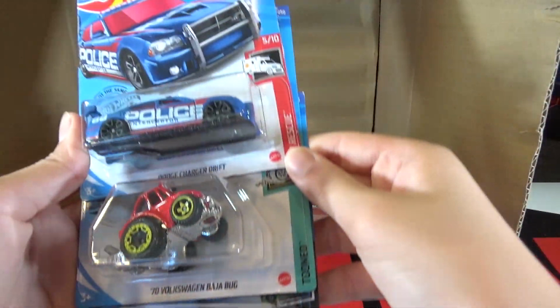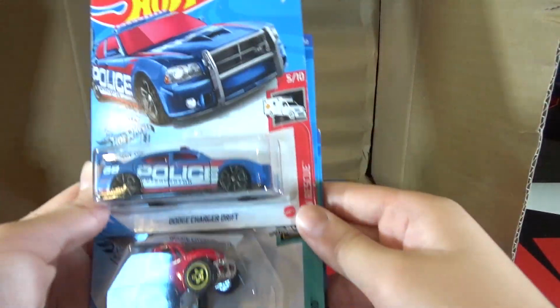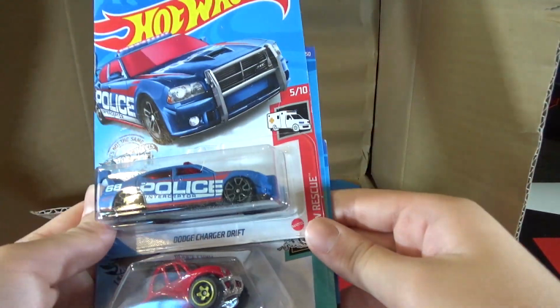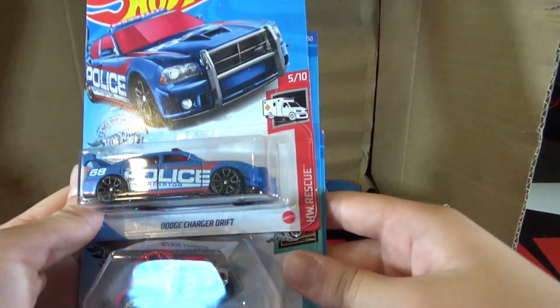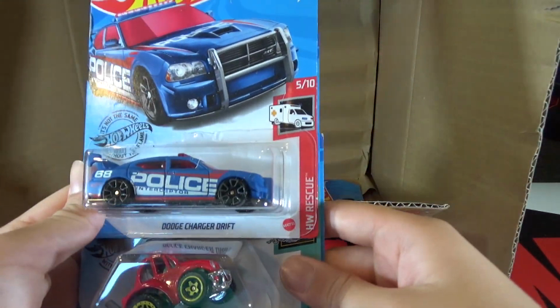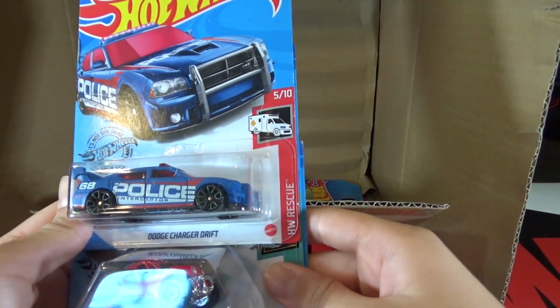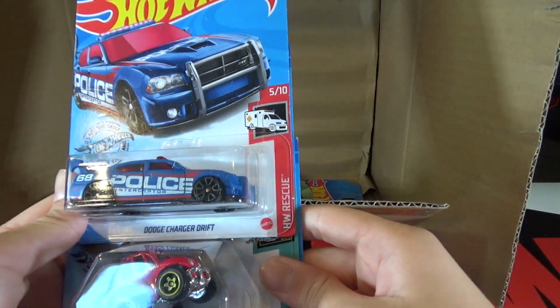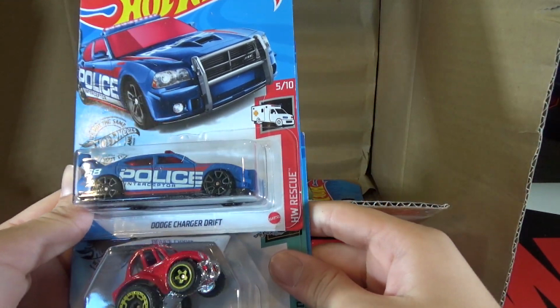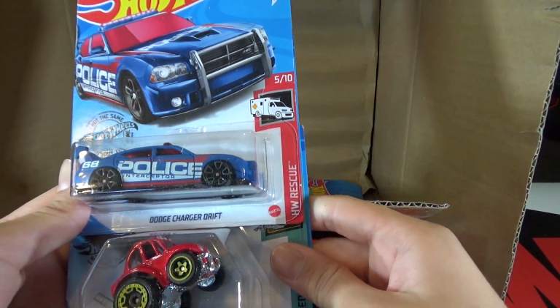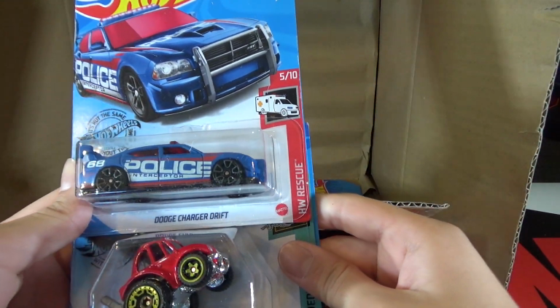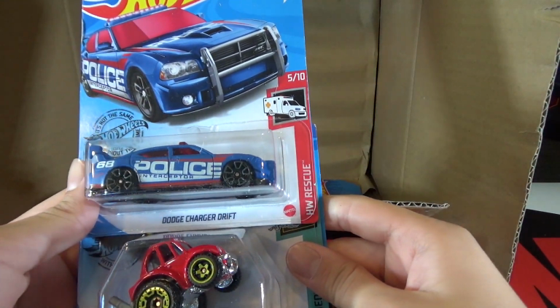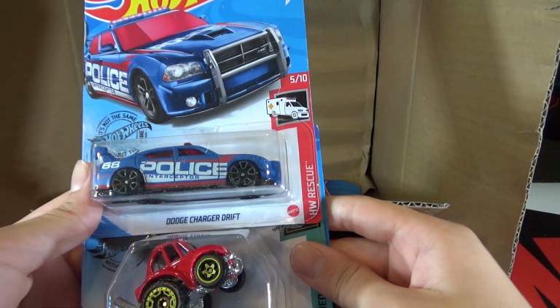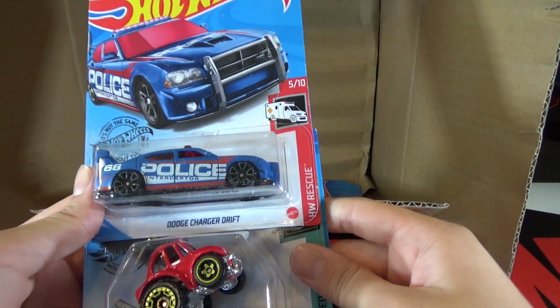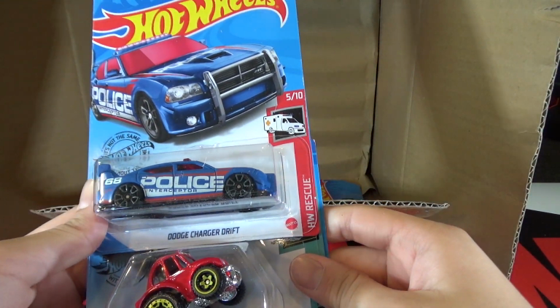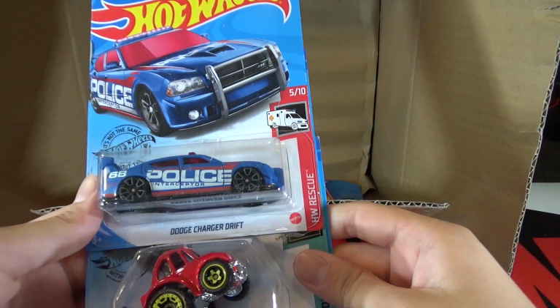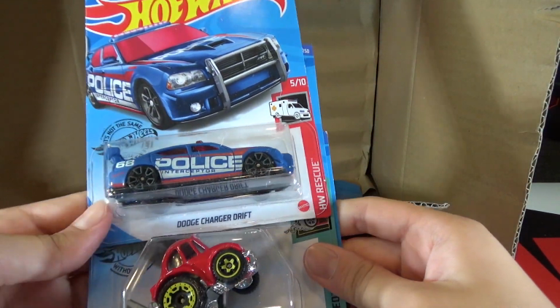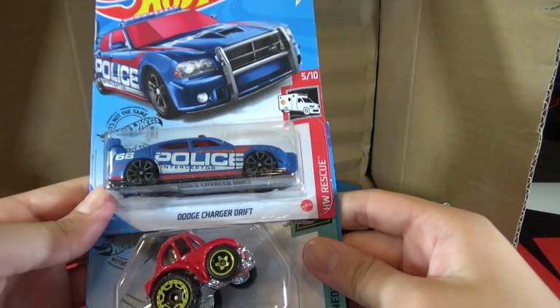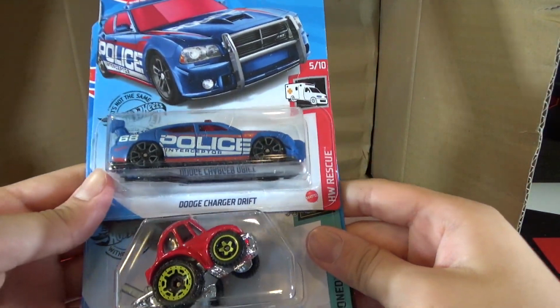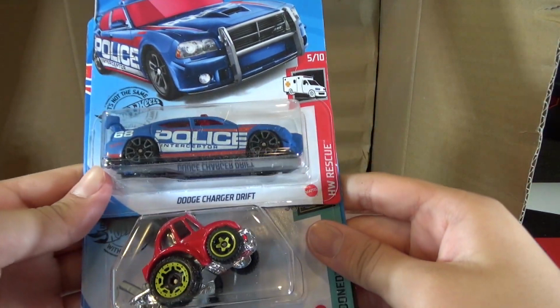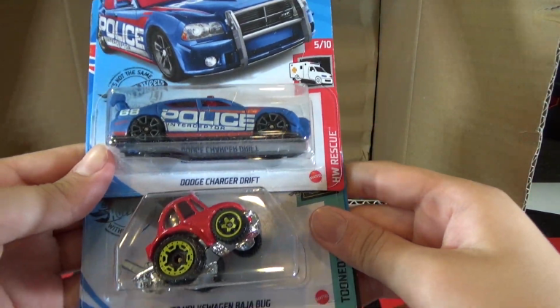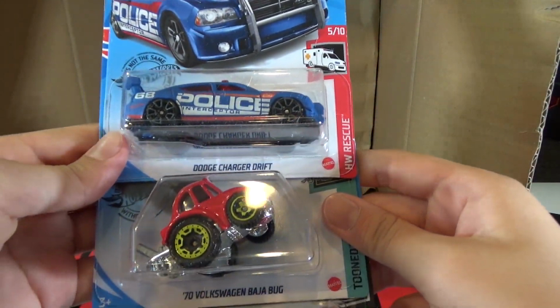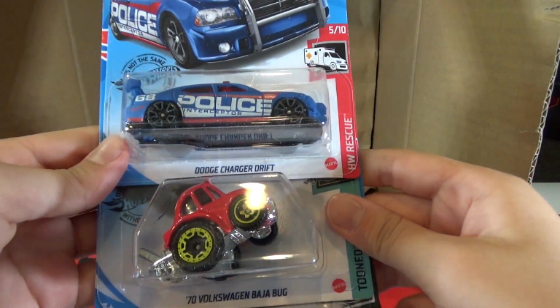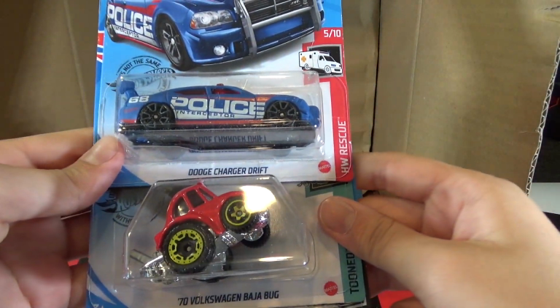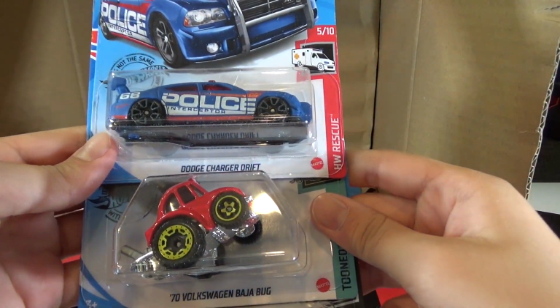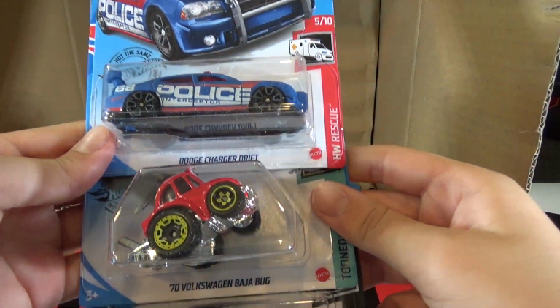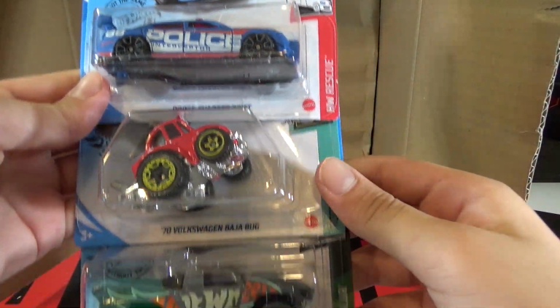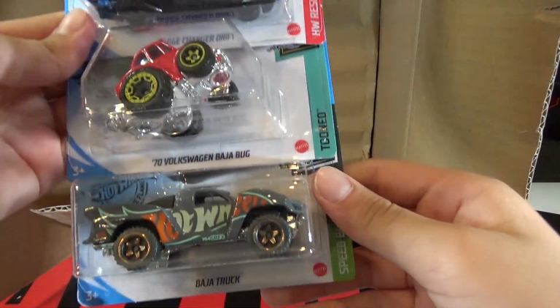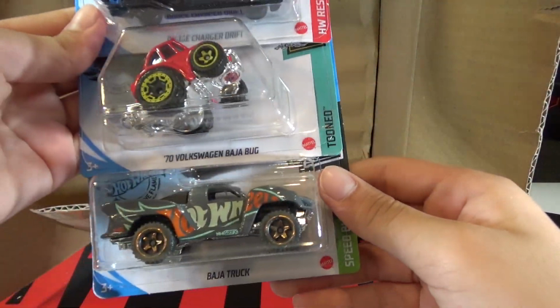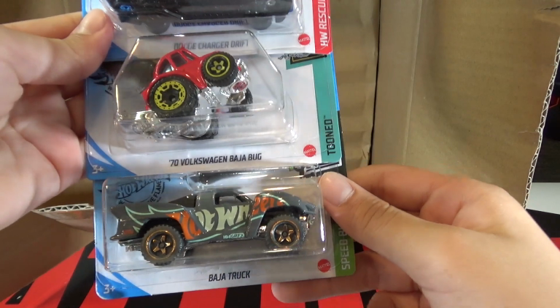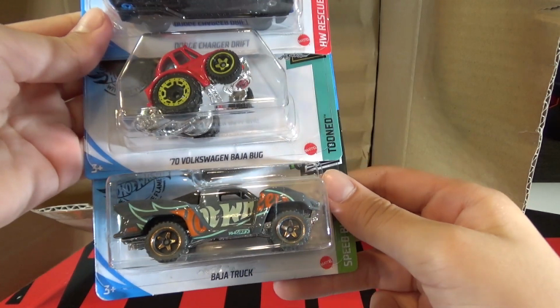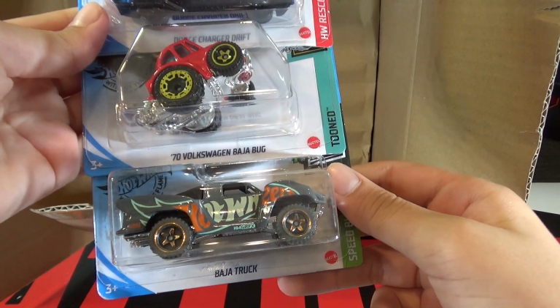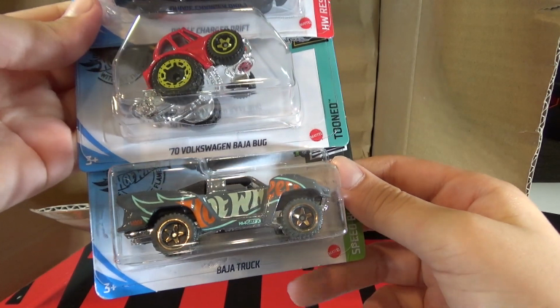Then we have the Dodge Charger Drift, the 70 Volkswagen Baja Bug, and the Baja Truck.